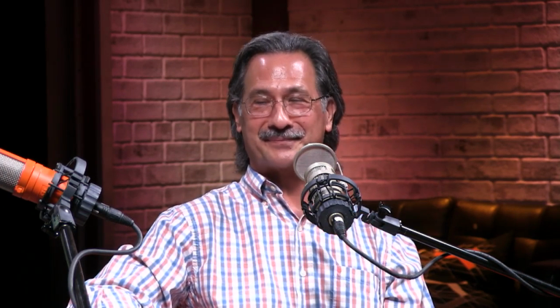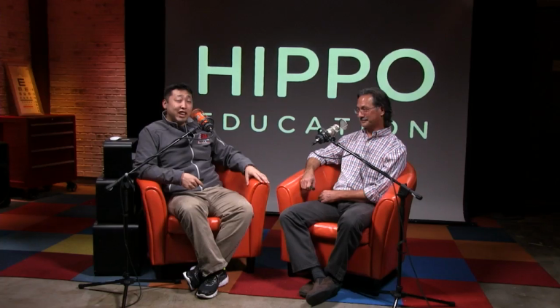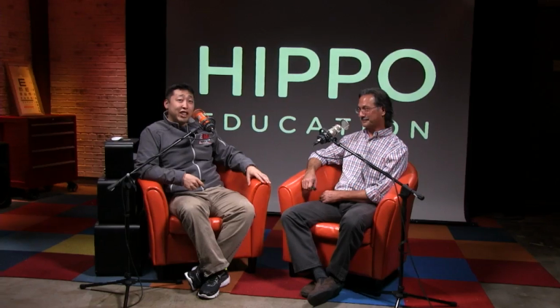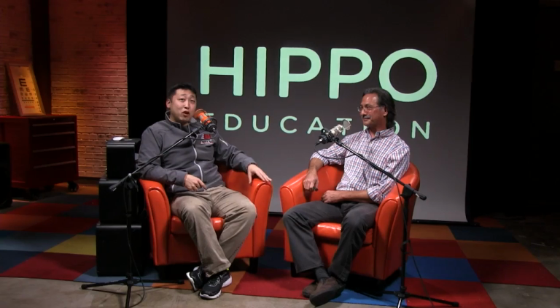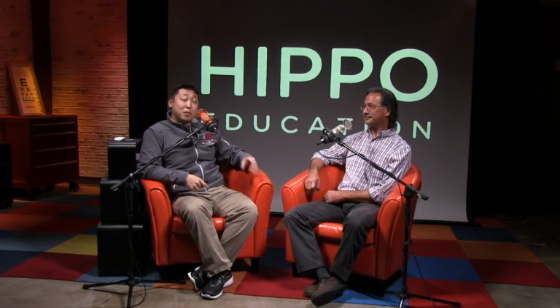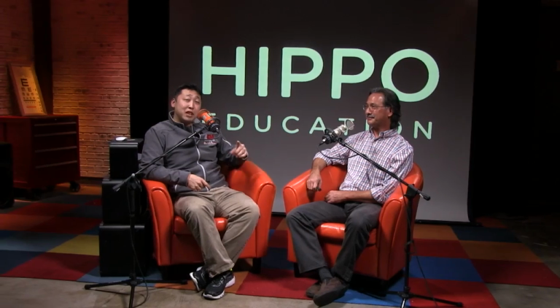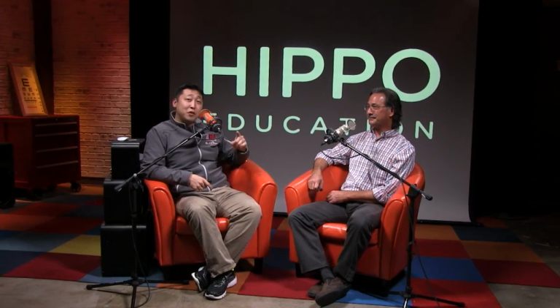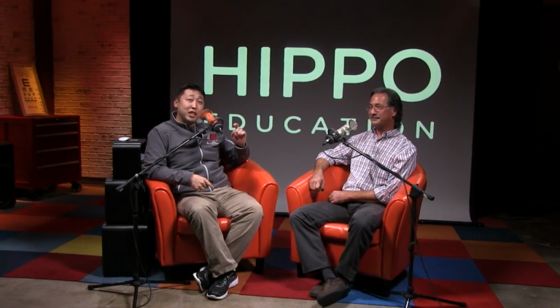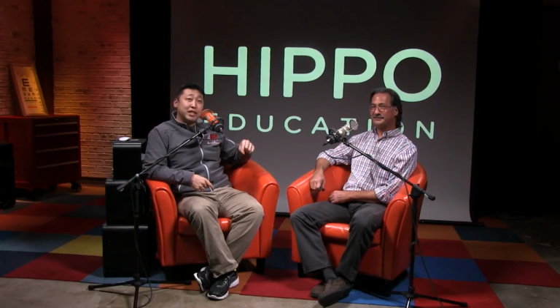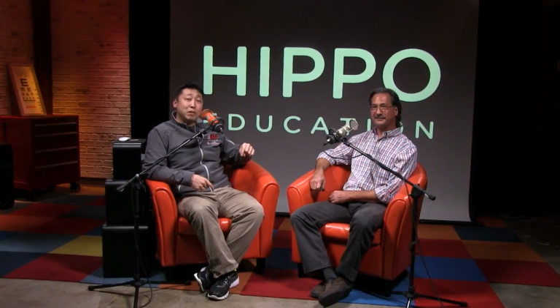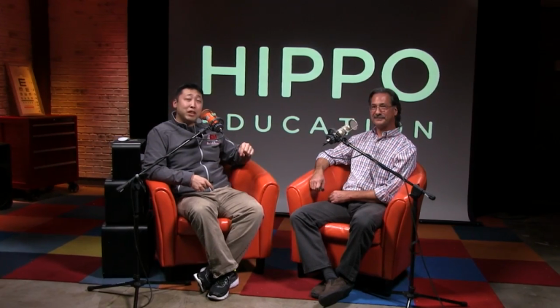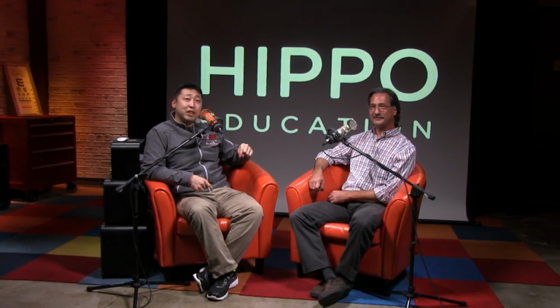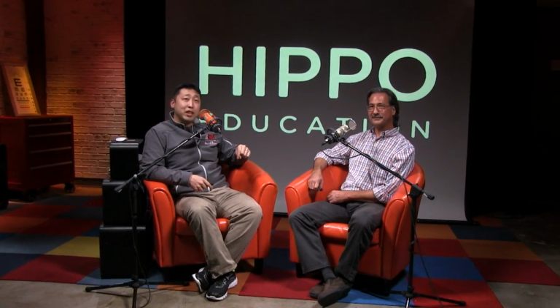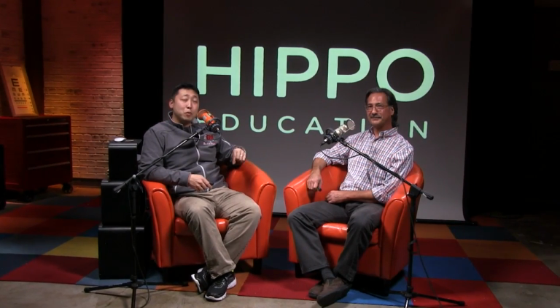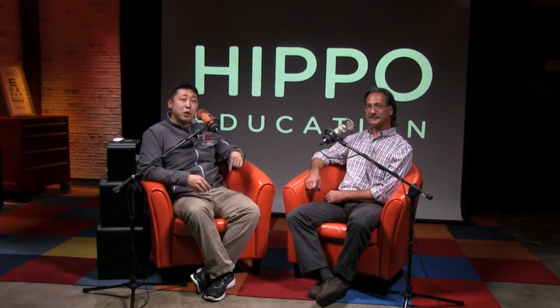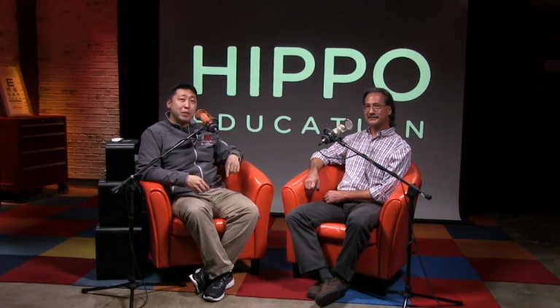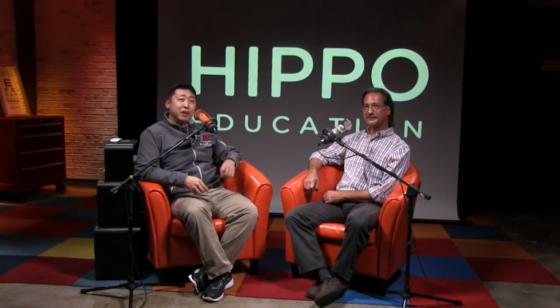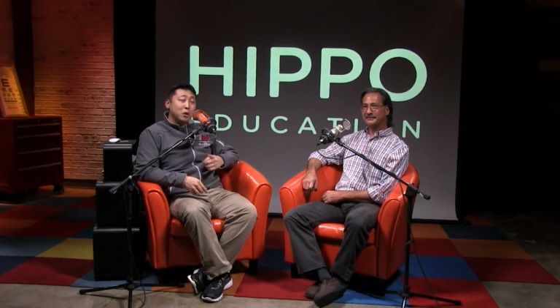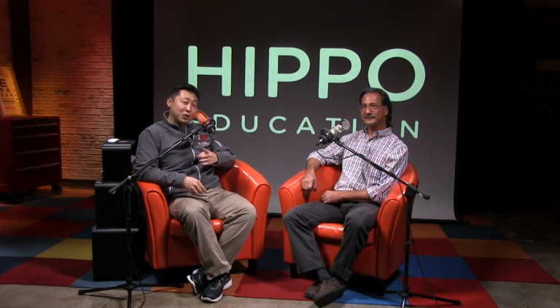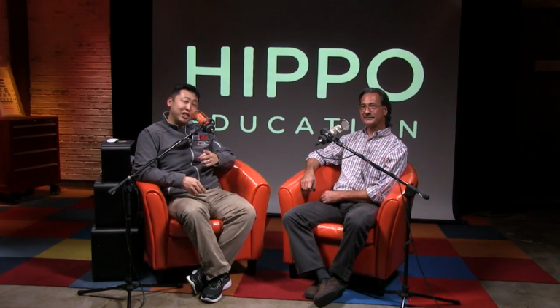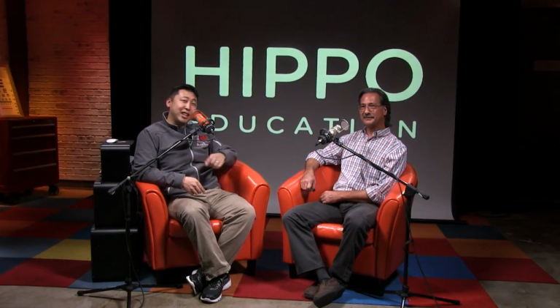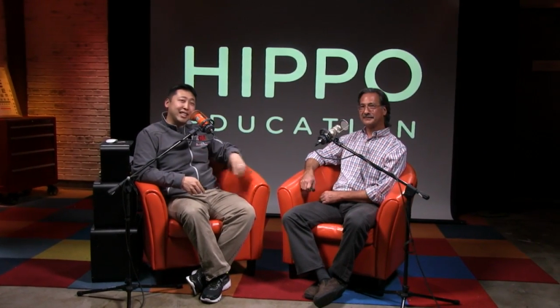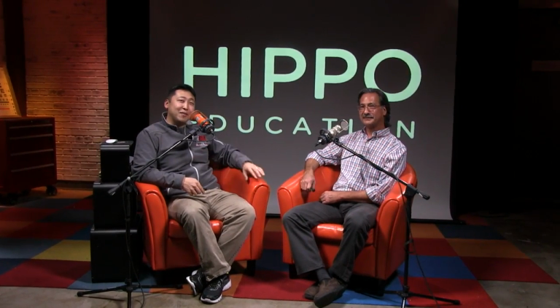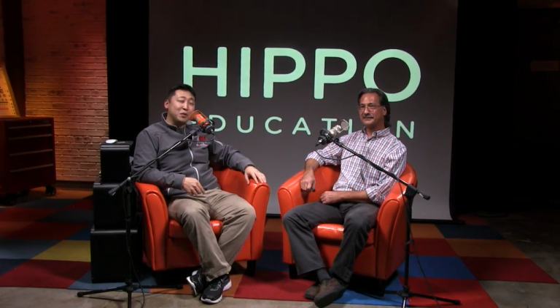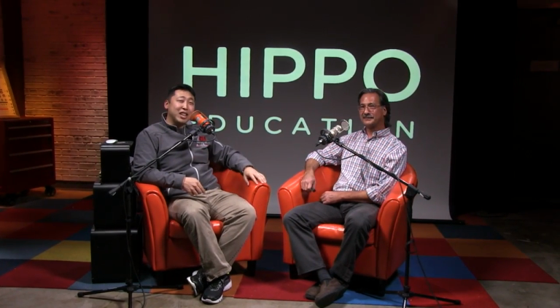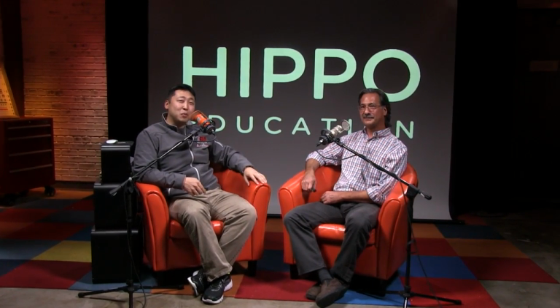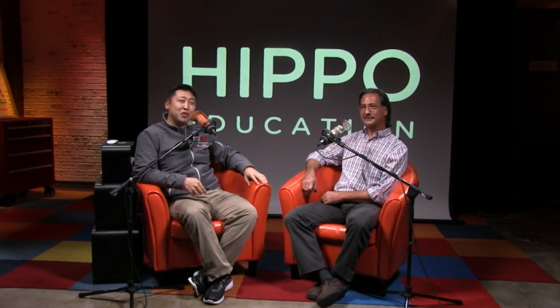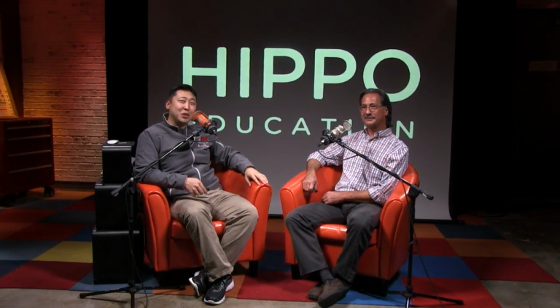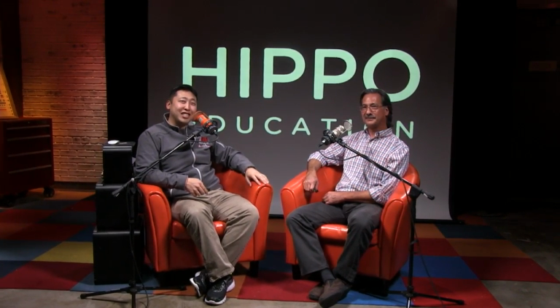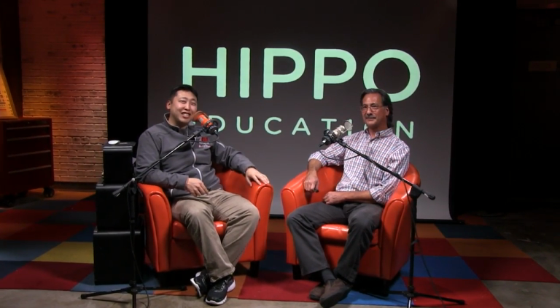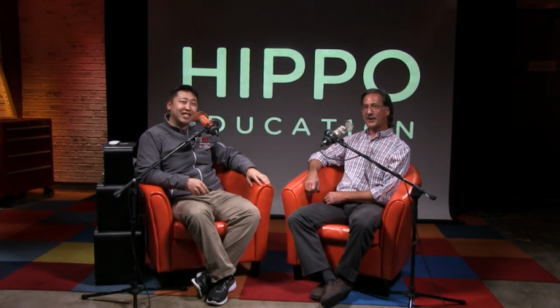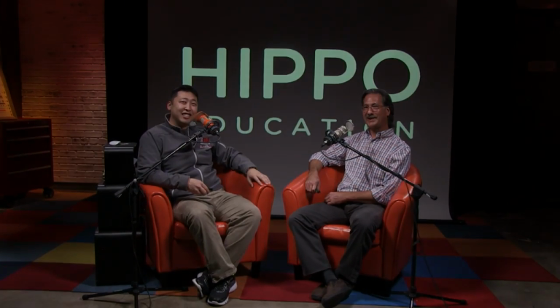And that wraps it up for this segment of the HIPPO Mailbag. We'll see you next time when we answer more of your questions.